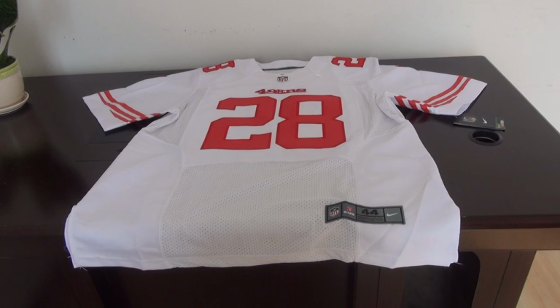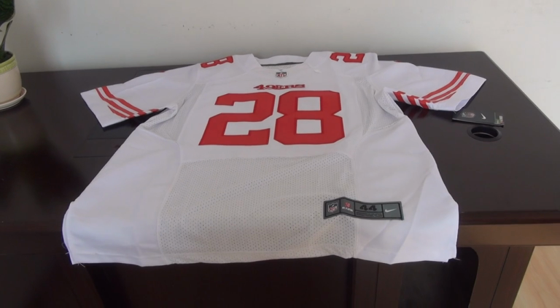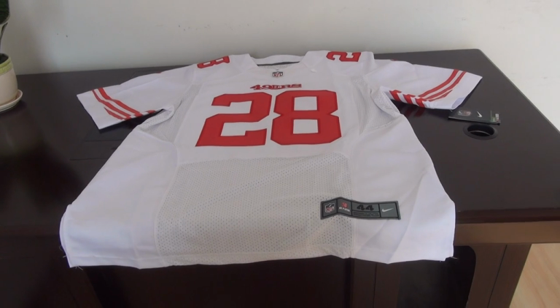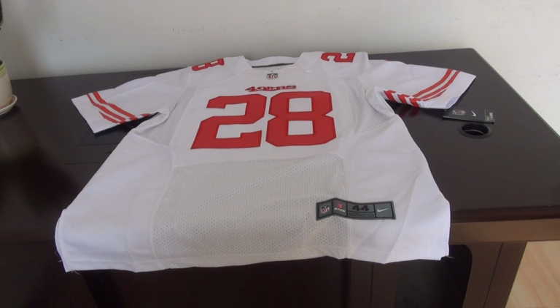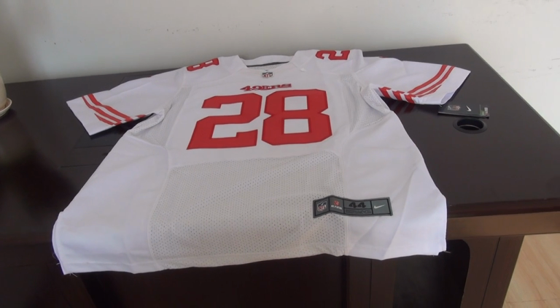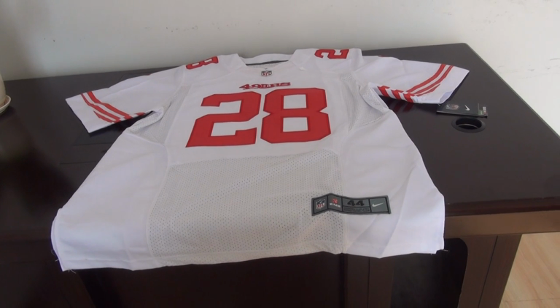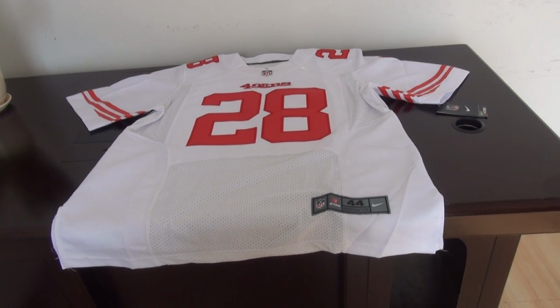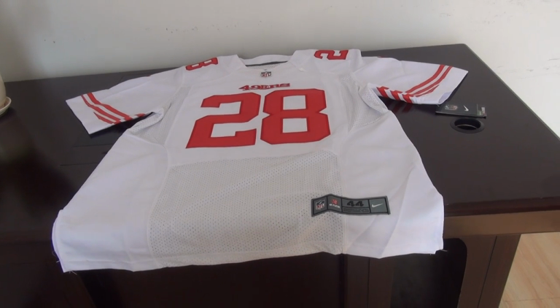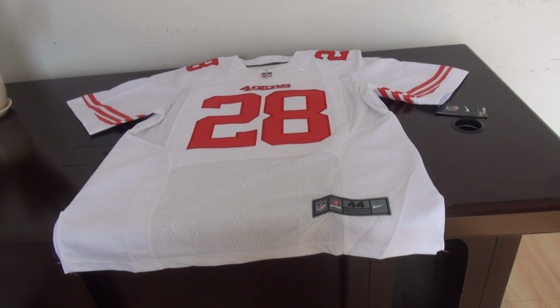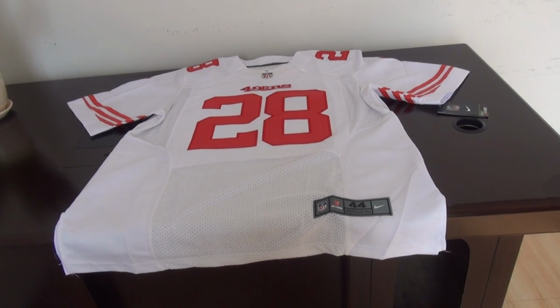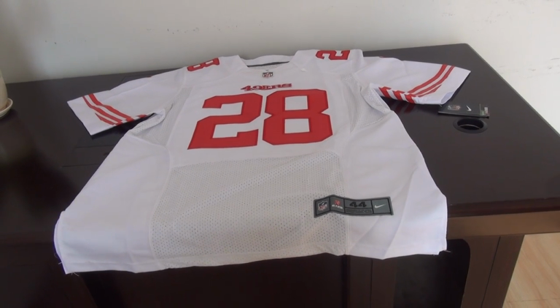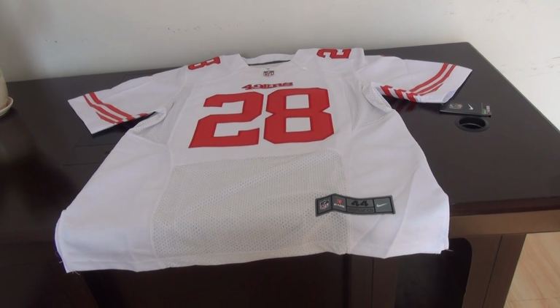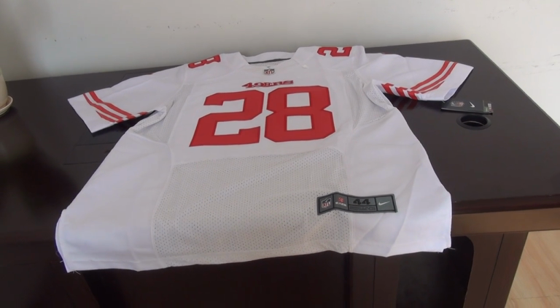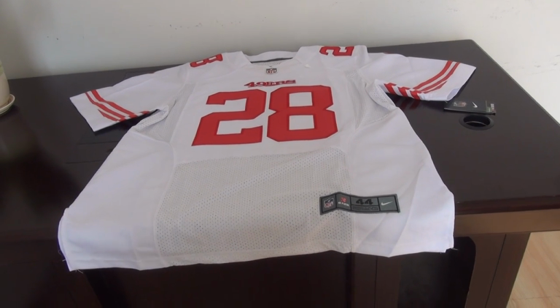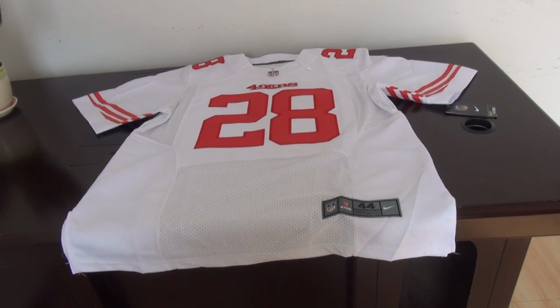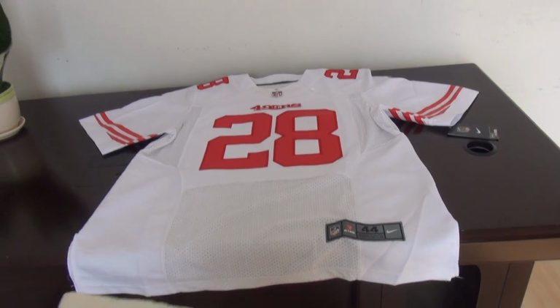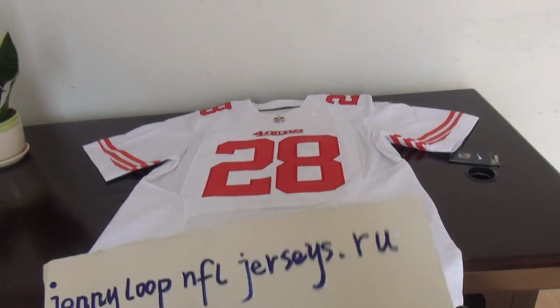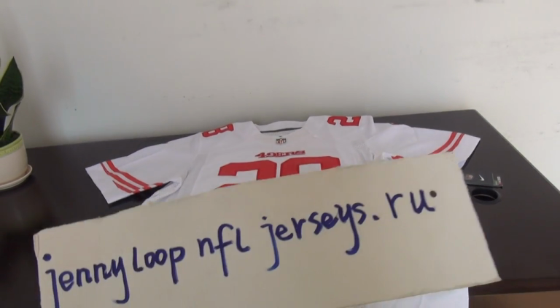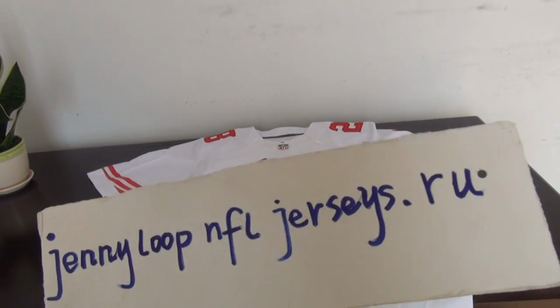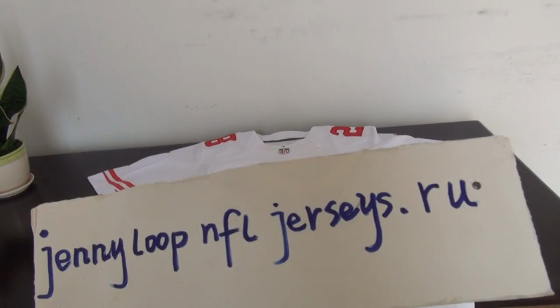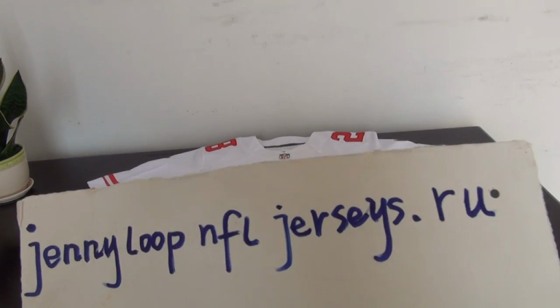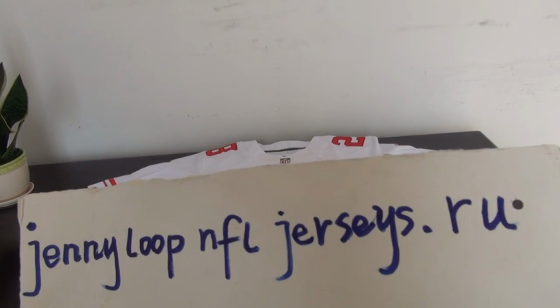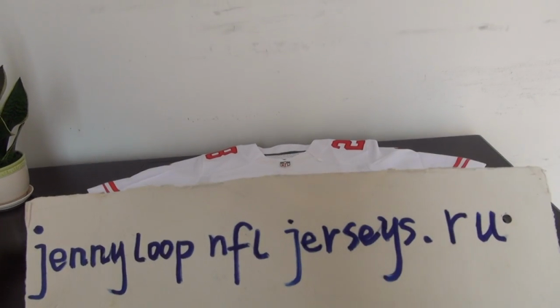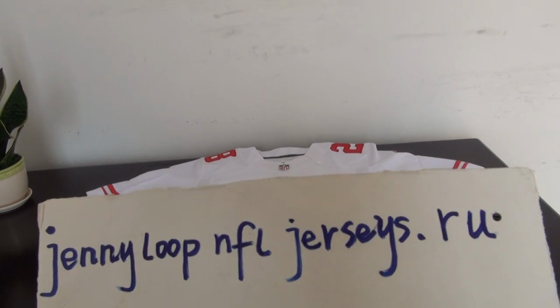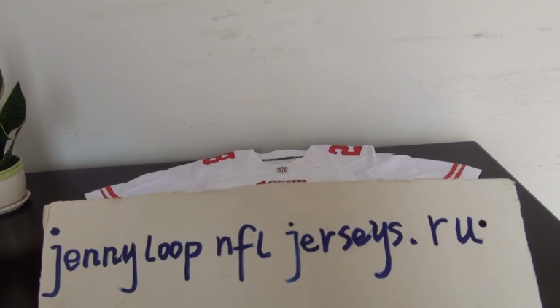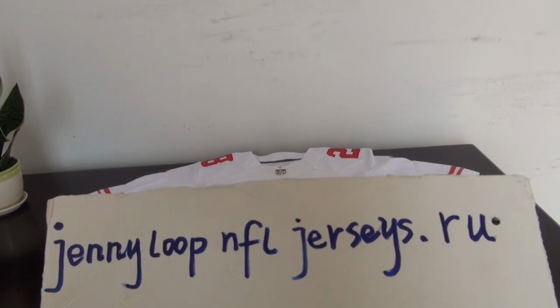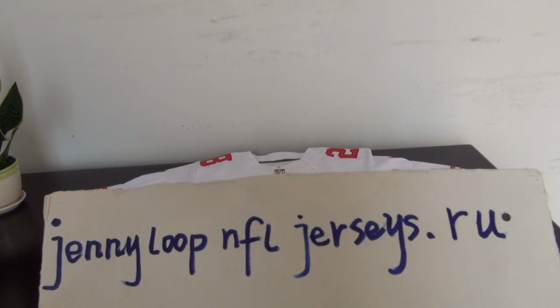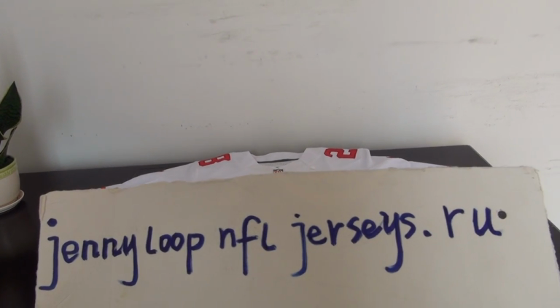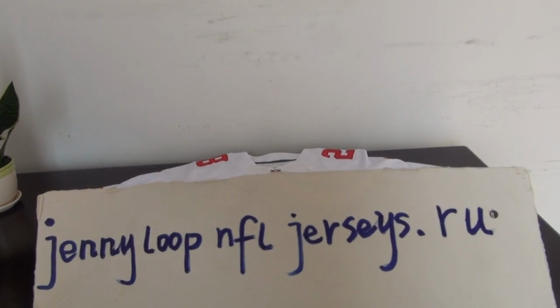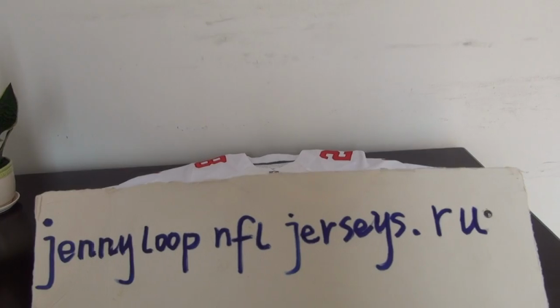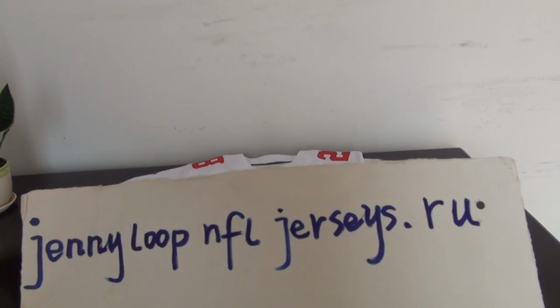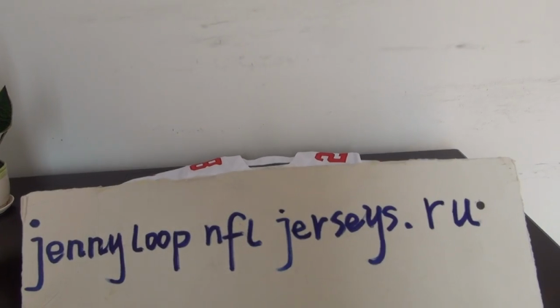Hey YouTube, this is Sandy. This is my website, Capit.